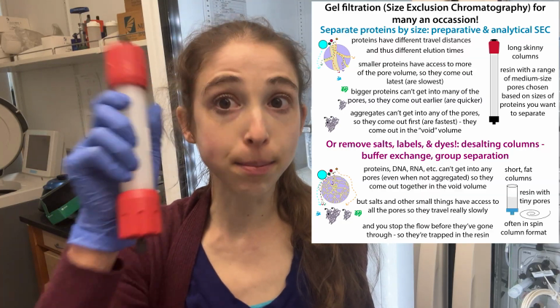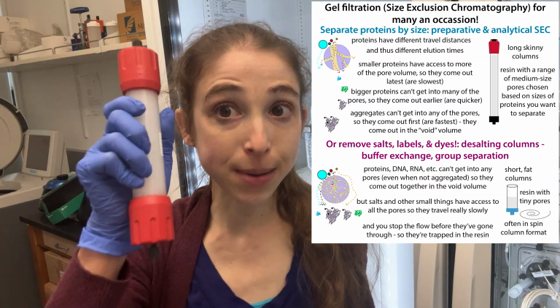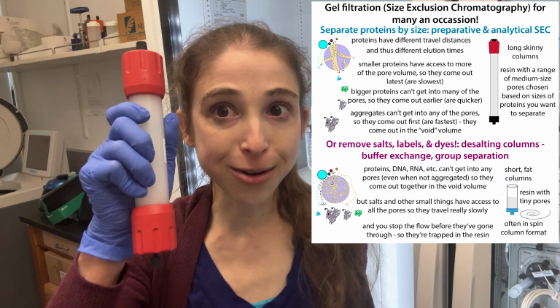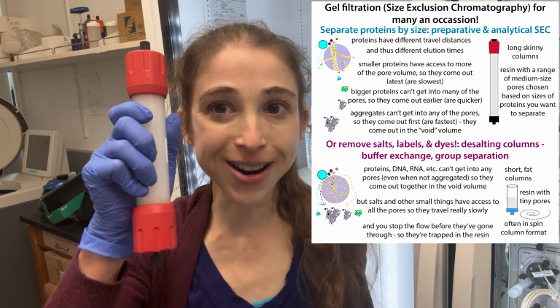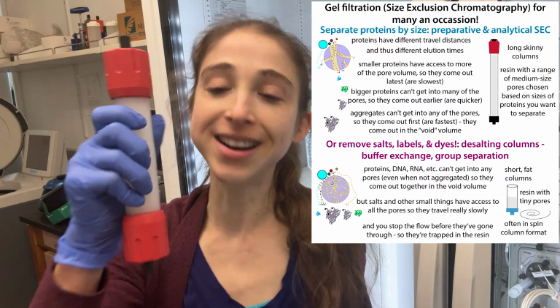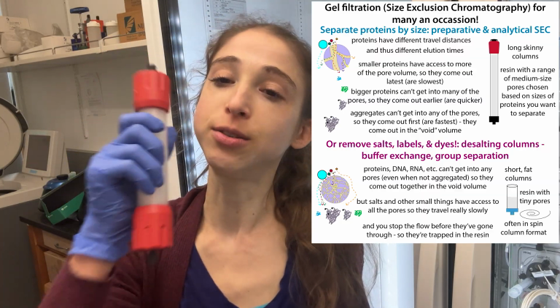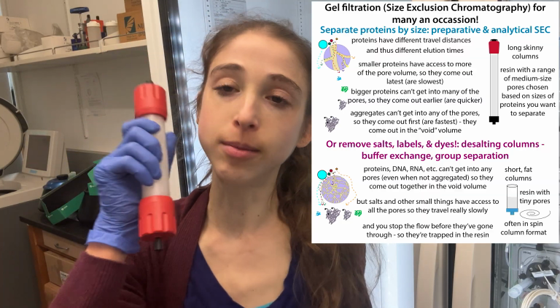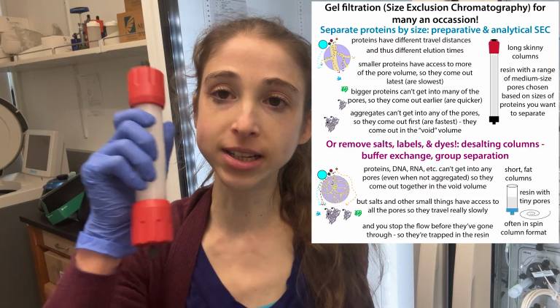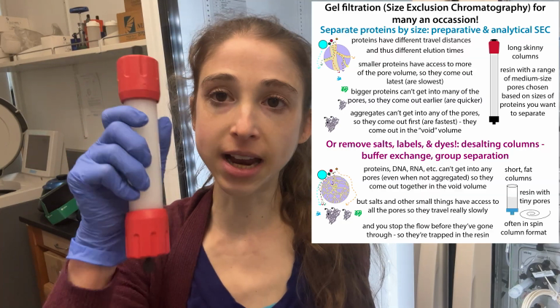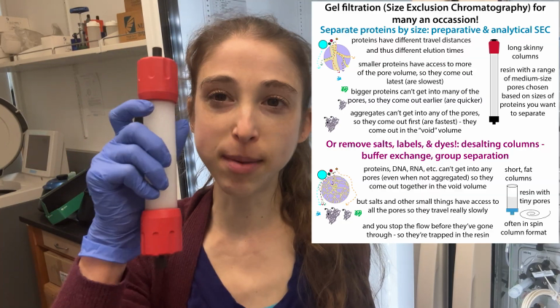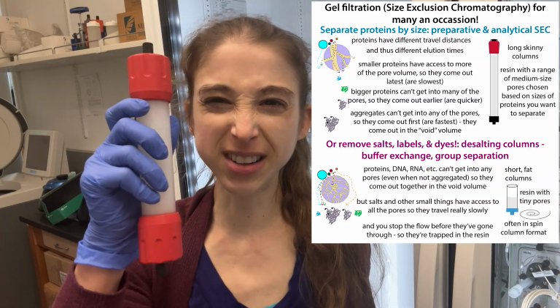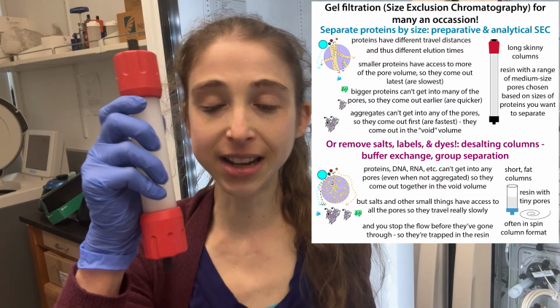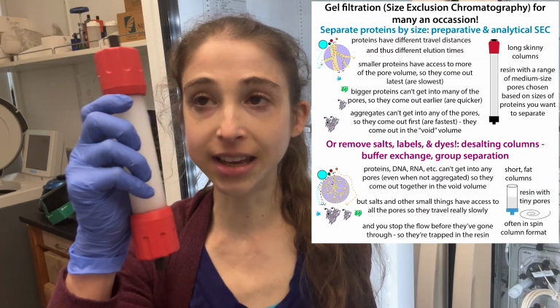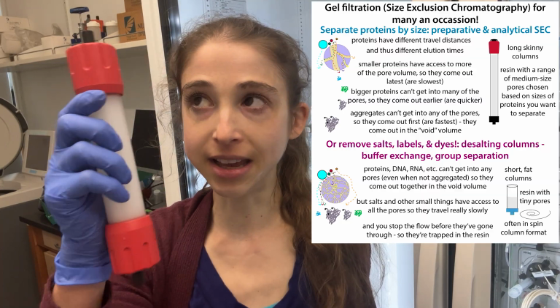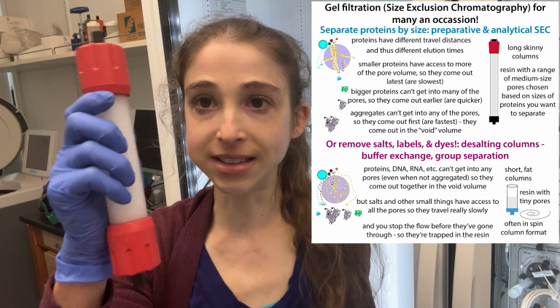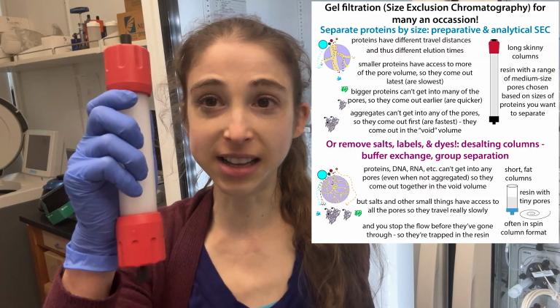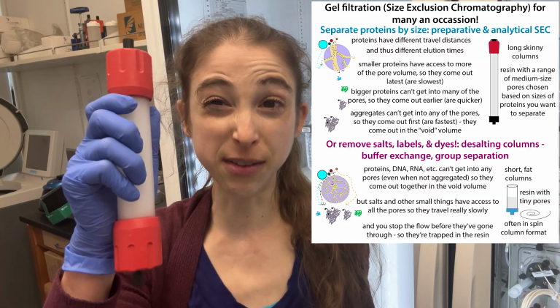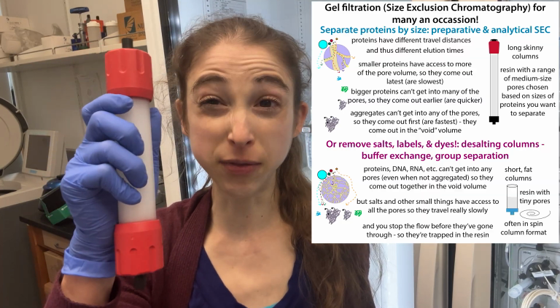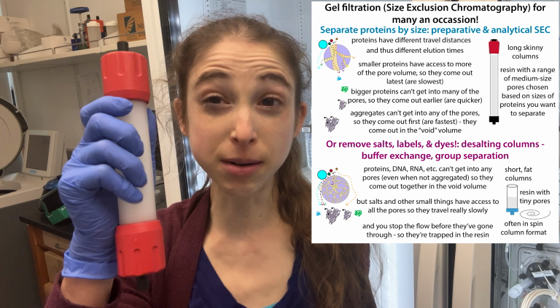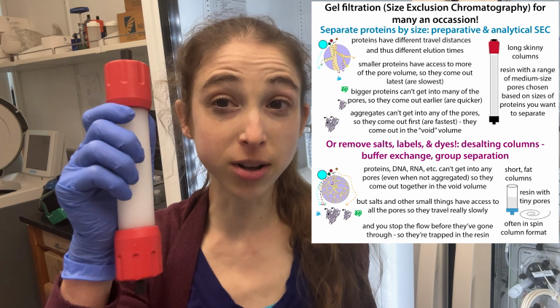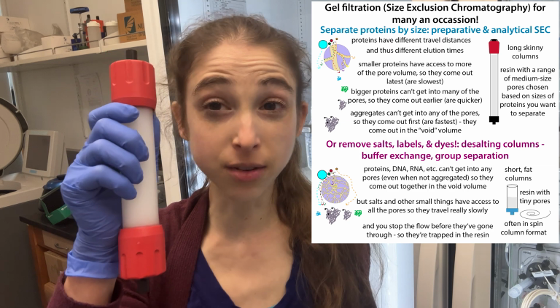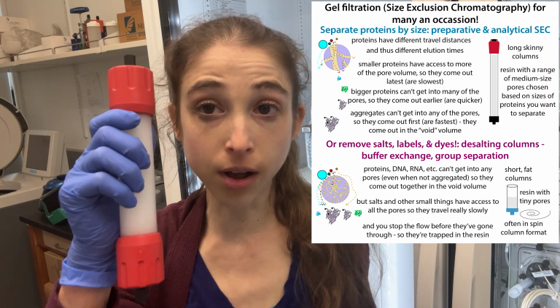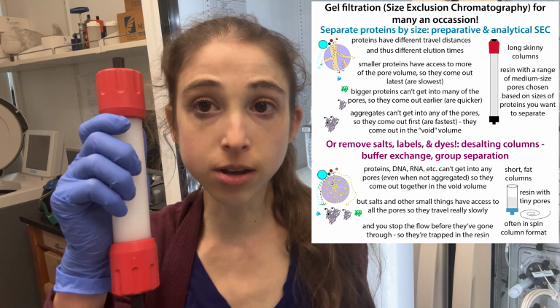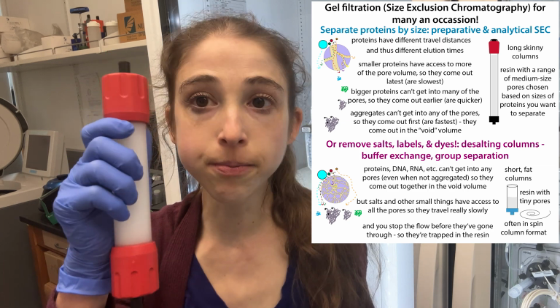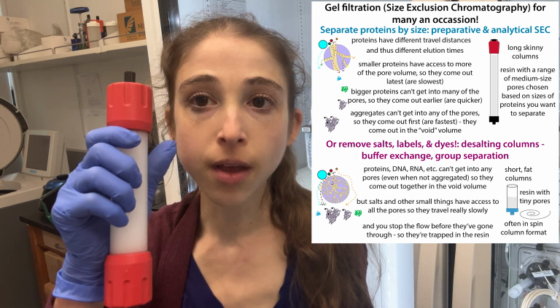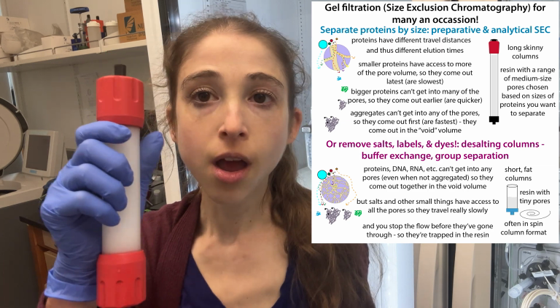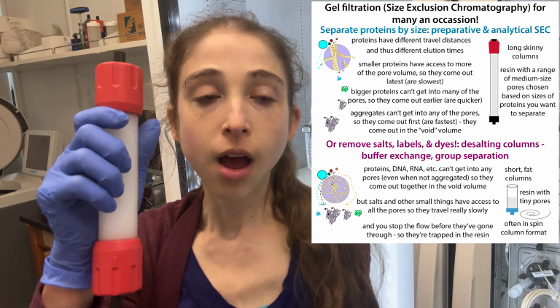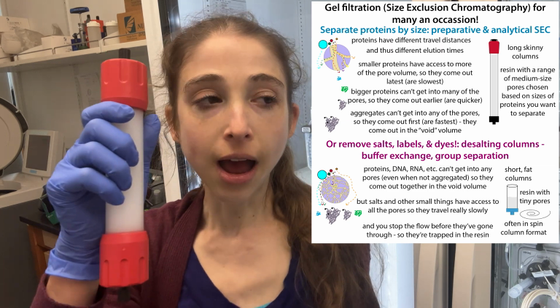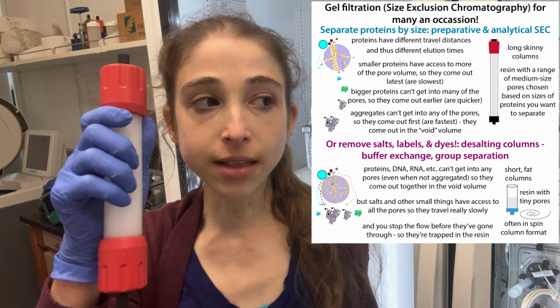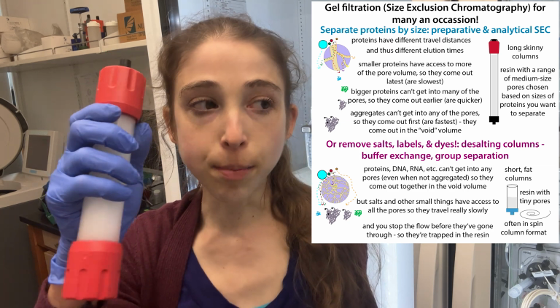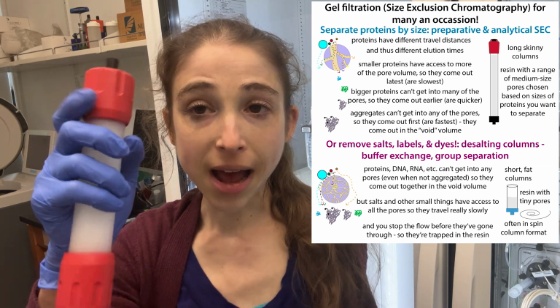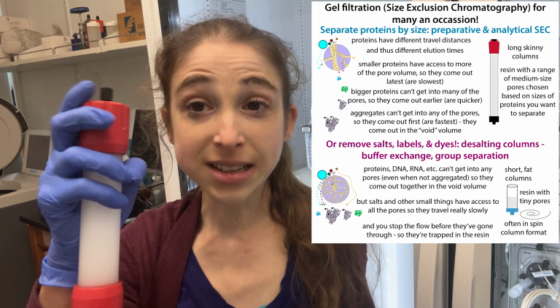Whatever you equilibrated the column with before is going to come out with the protein that is now coming in, so you're able to exchange the buffer and get rid of the salt that came in with your protein. Pretty awesome, right?